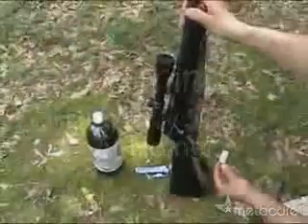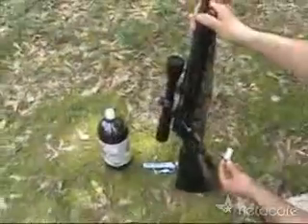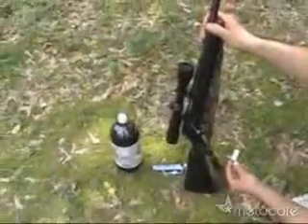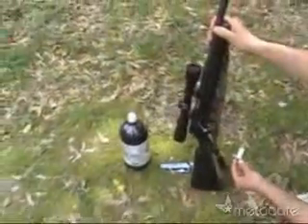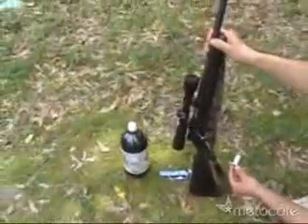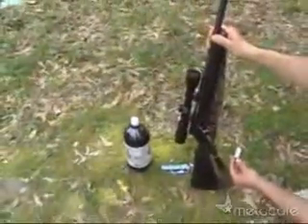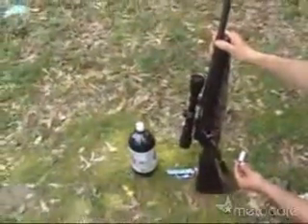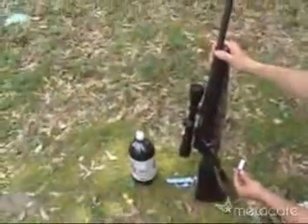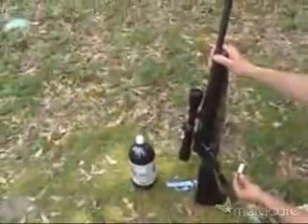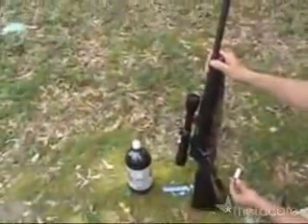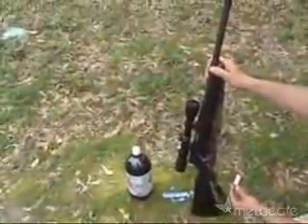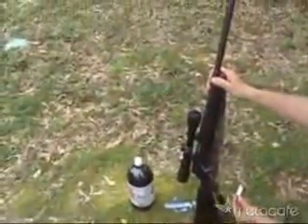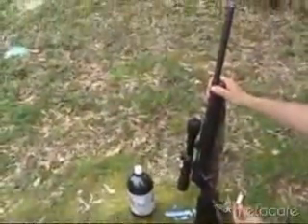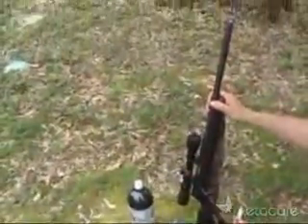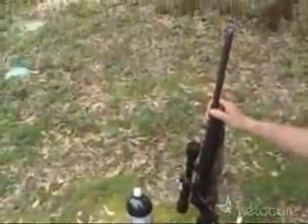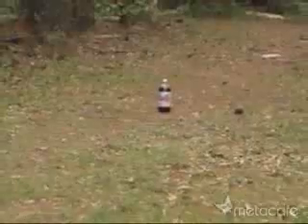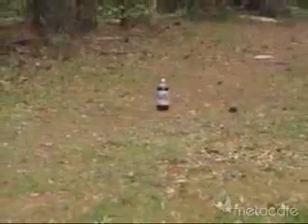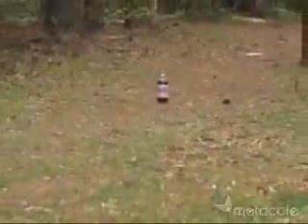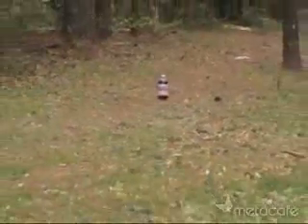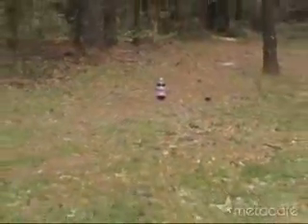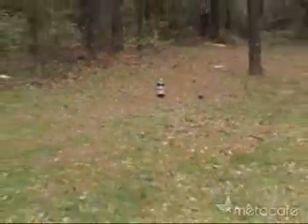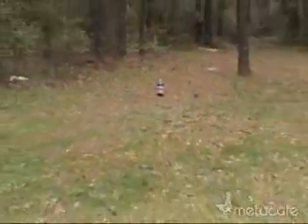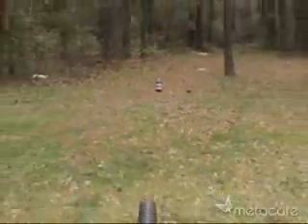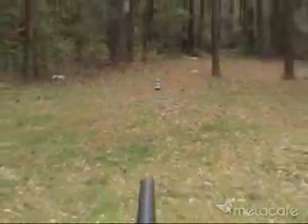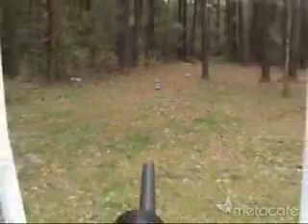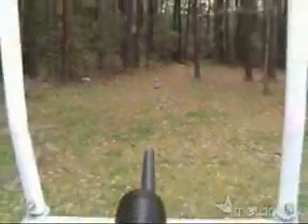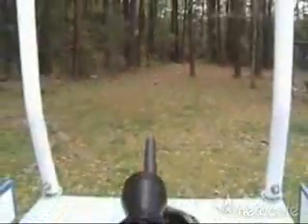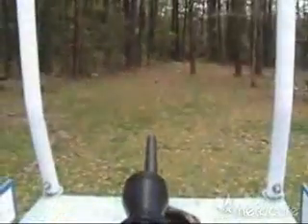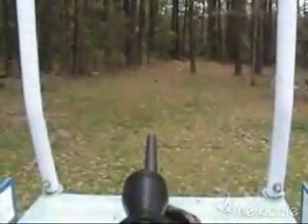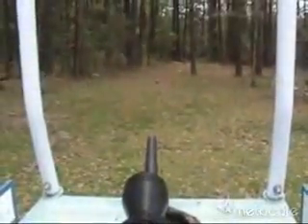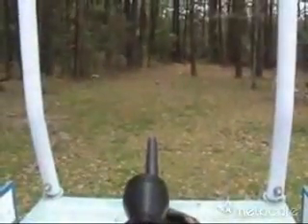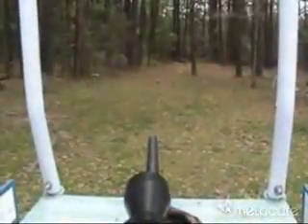Have you ever wondered what would happen if you shot a bottle of Diet Coke and Mentos with a gun? We have, so that's what you're about to see.